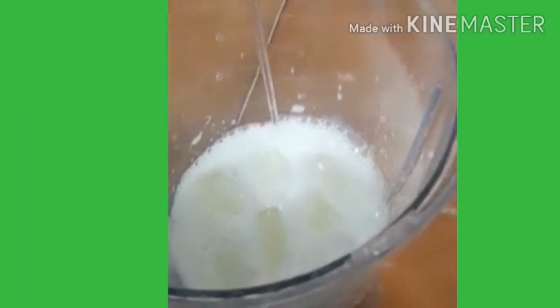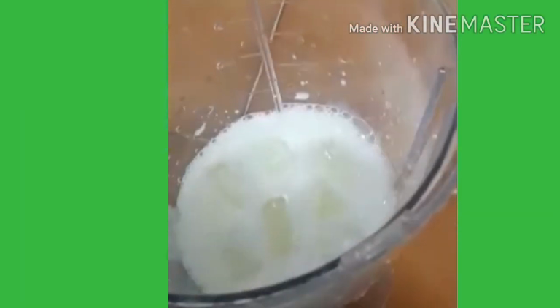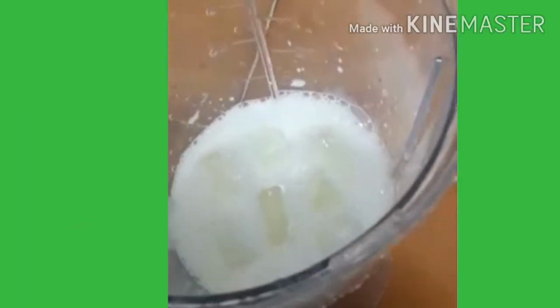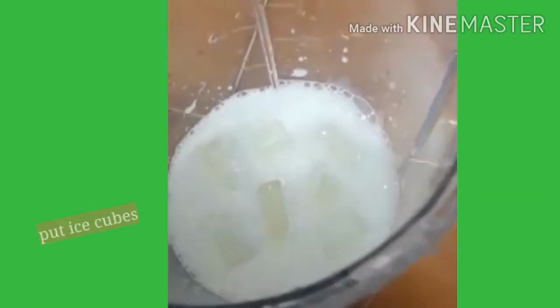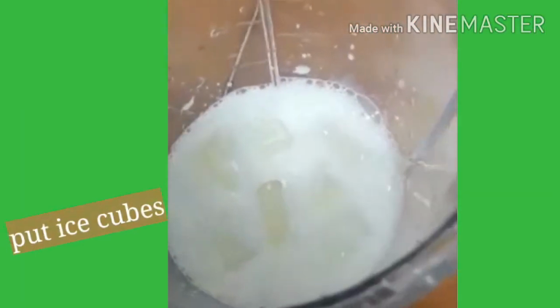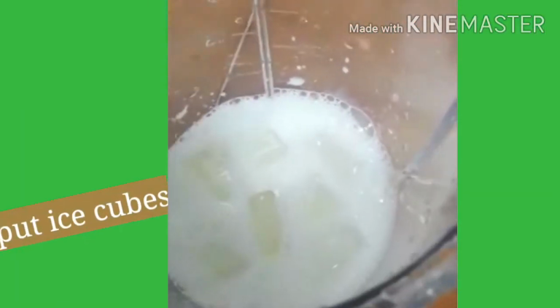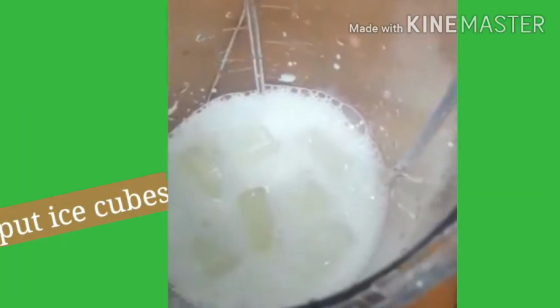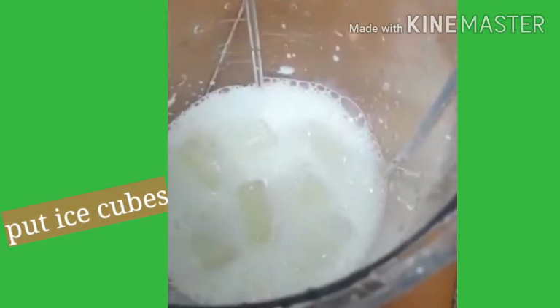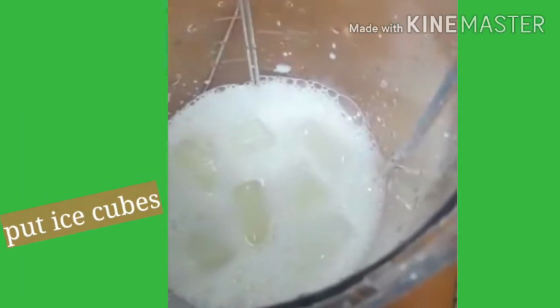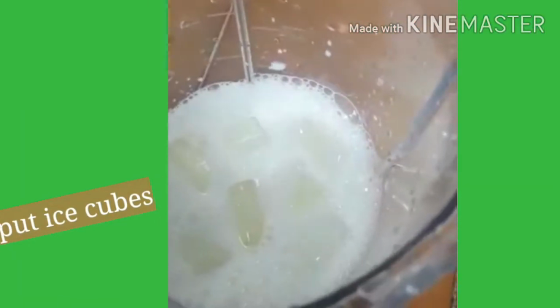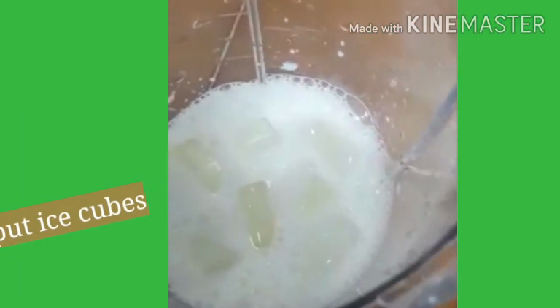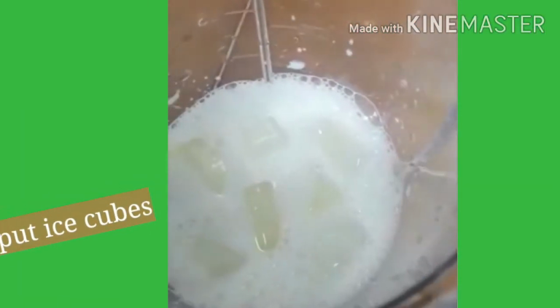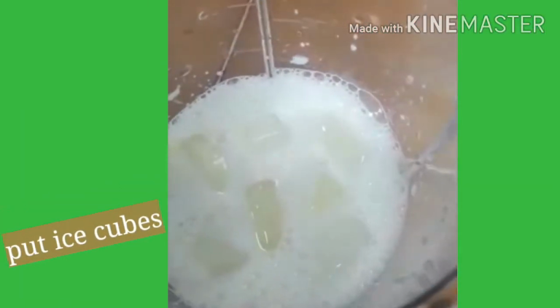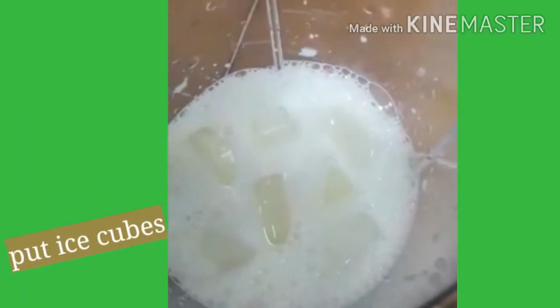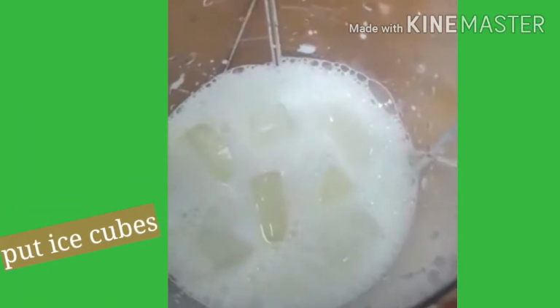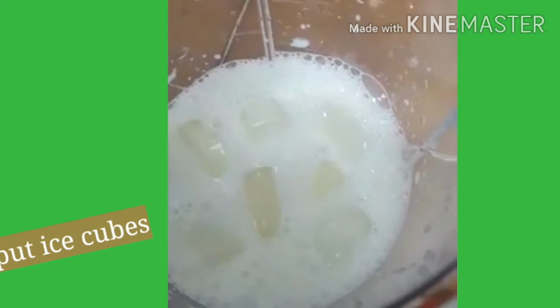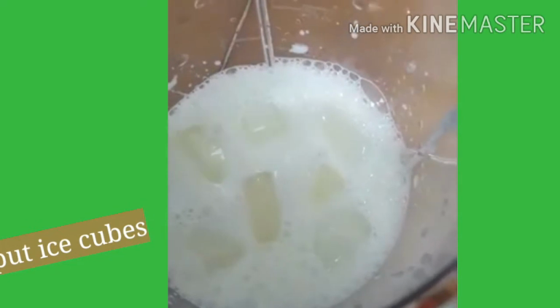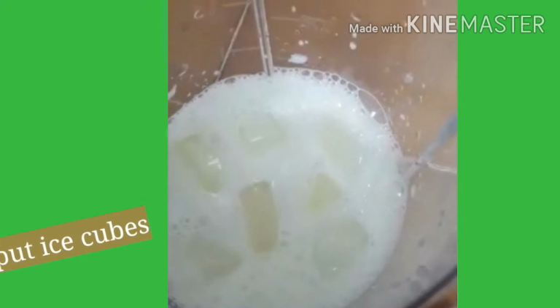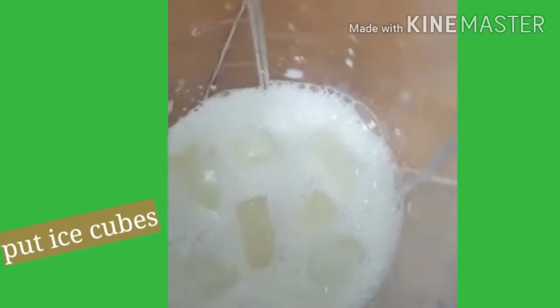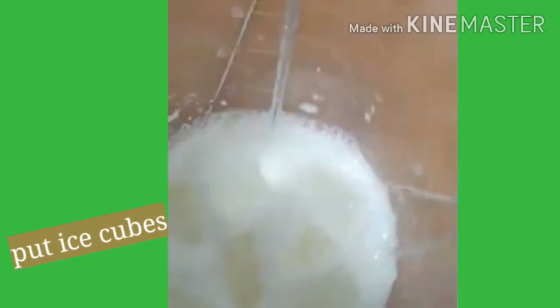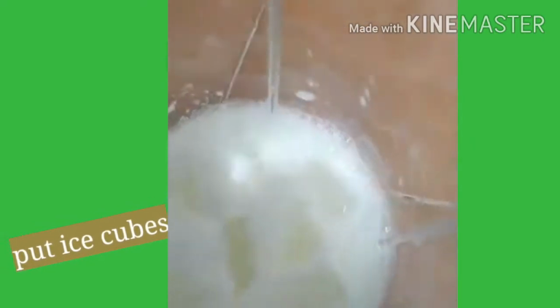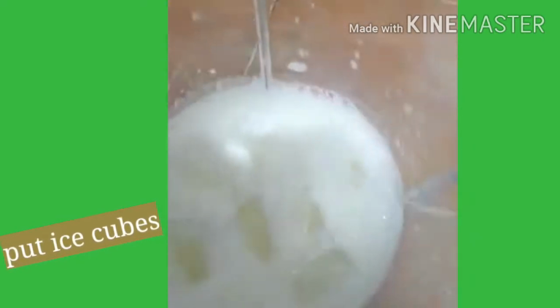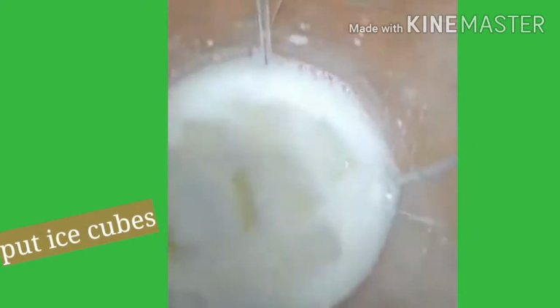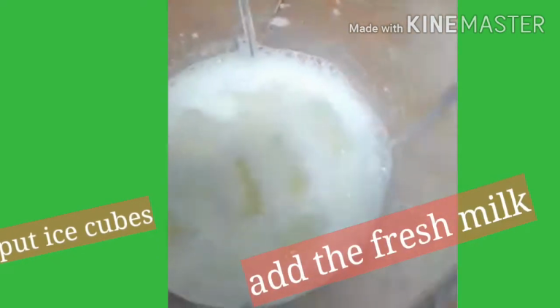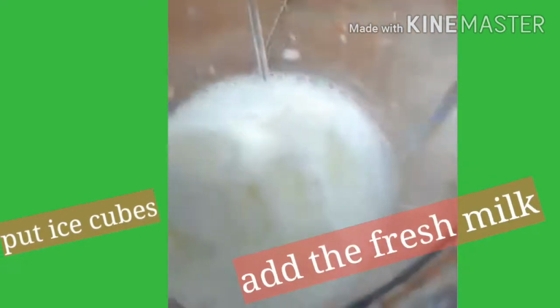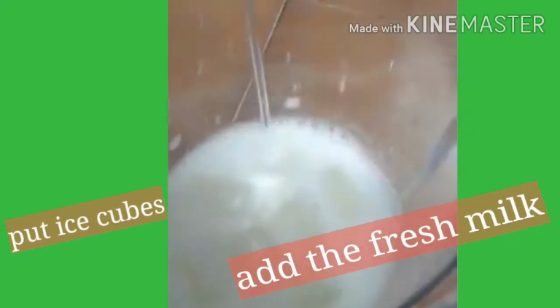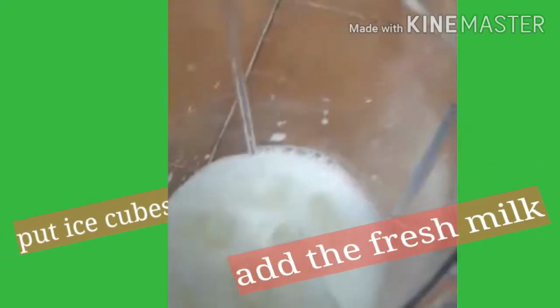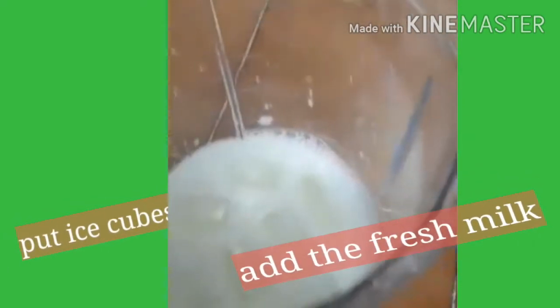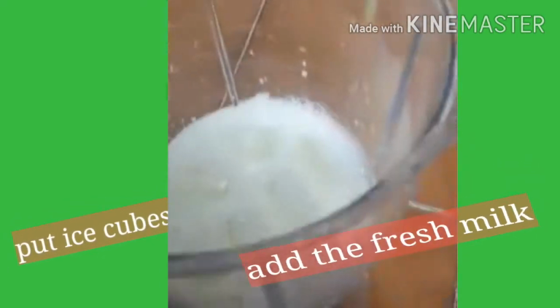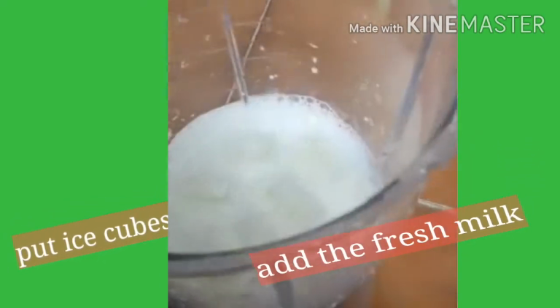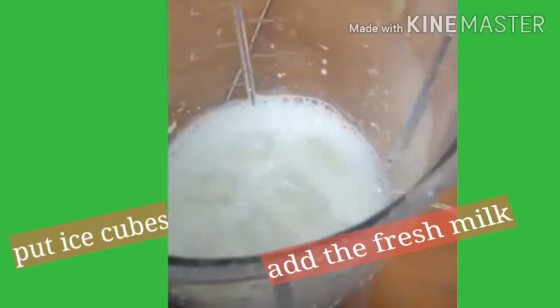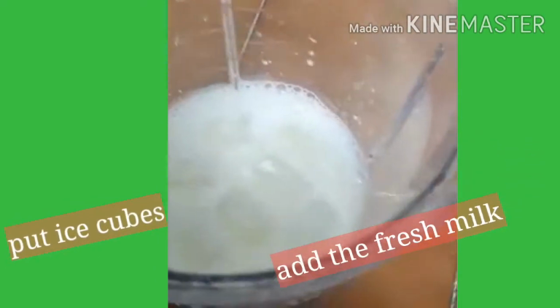So first, guys, nilagyan natin muna yung ice, fresh milk. (First, we put in the ice, then fresh milk.)